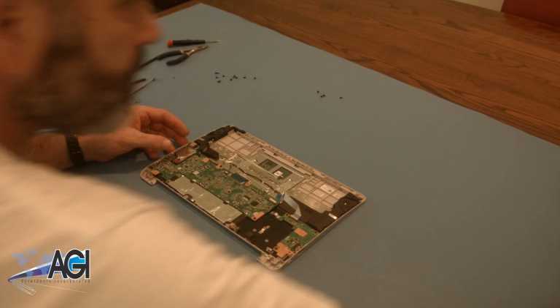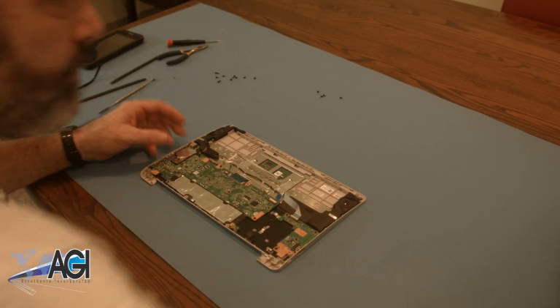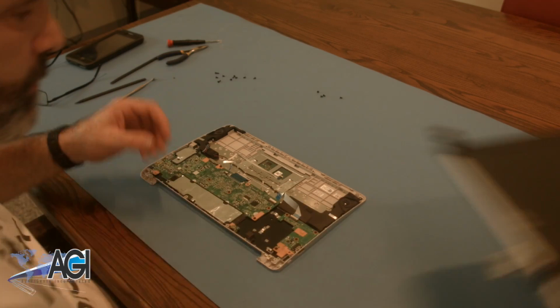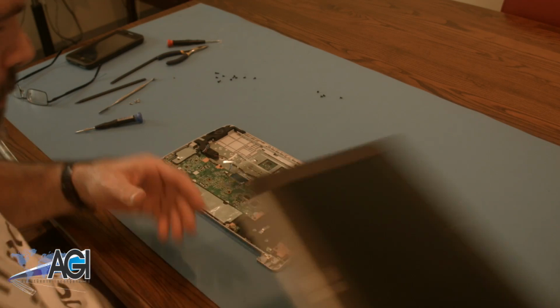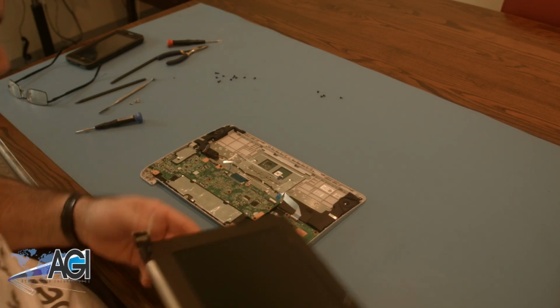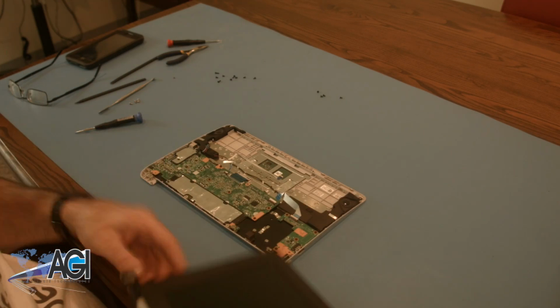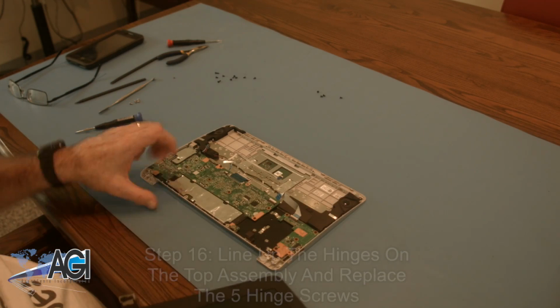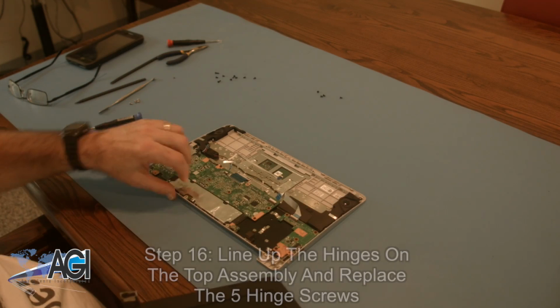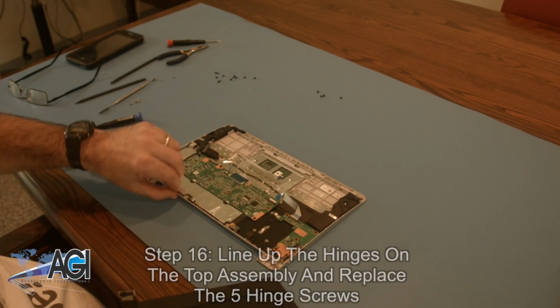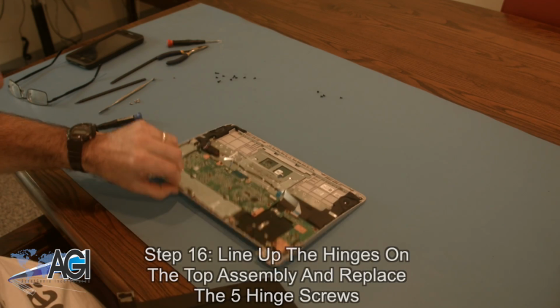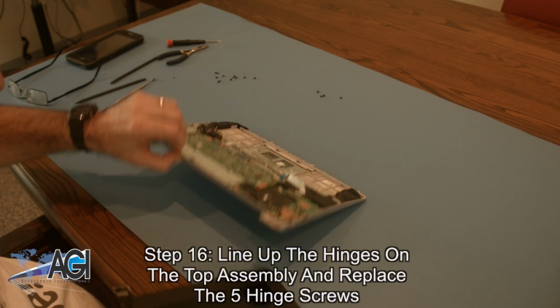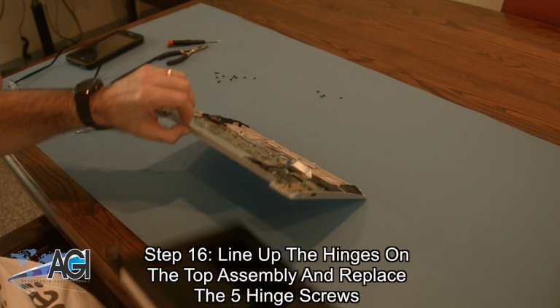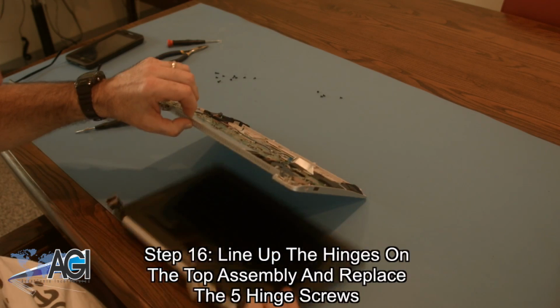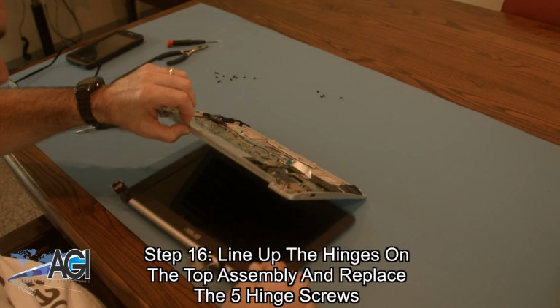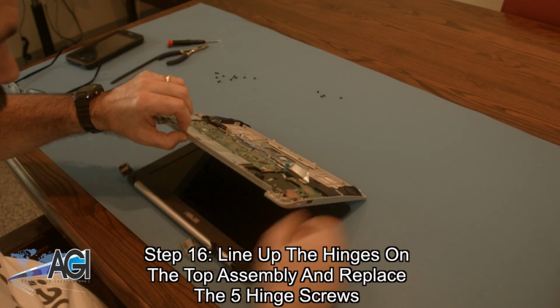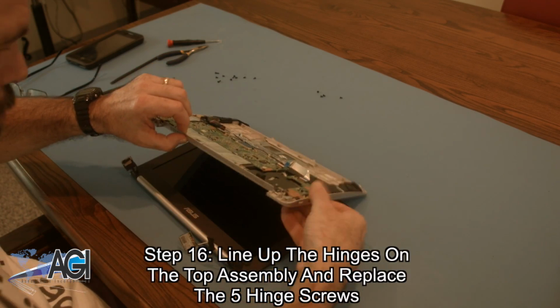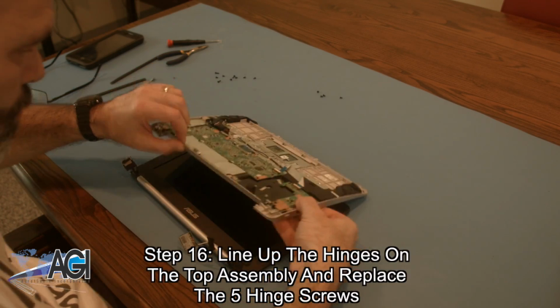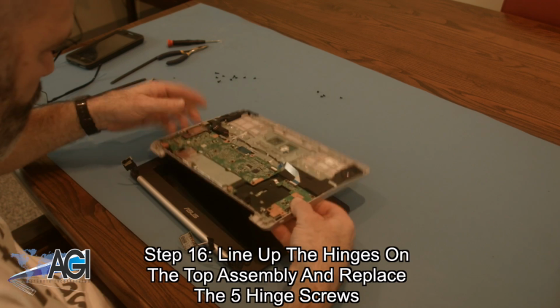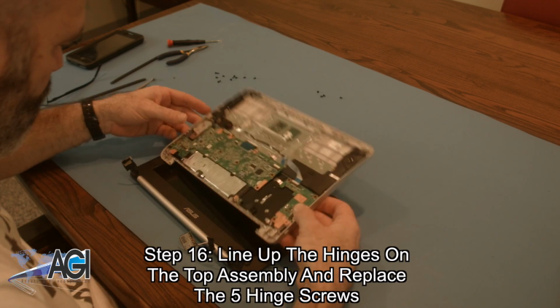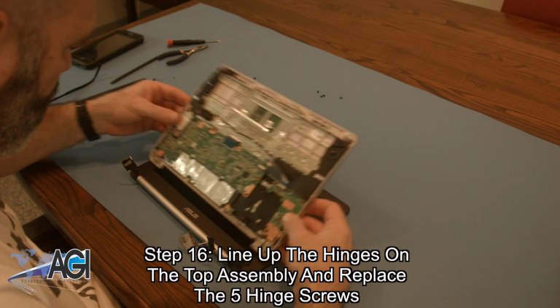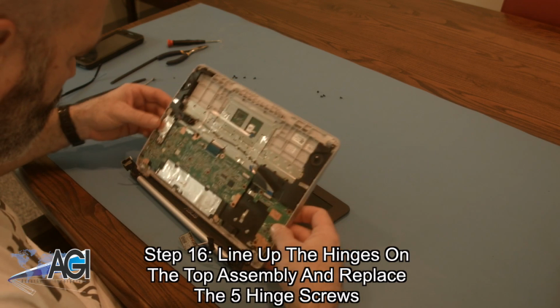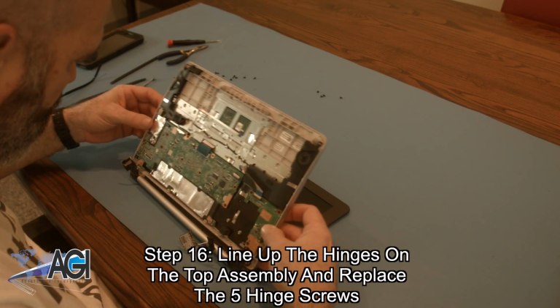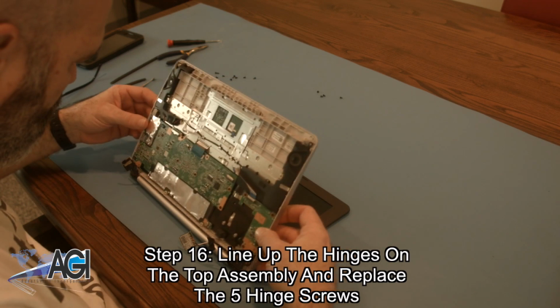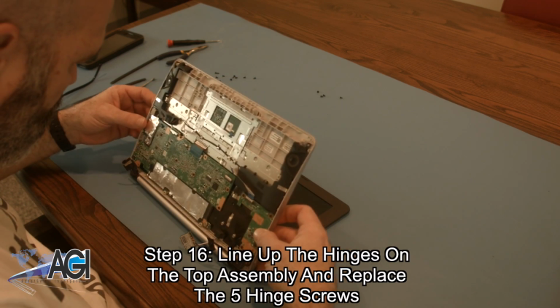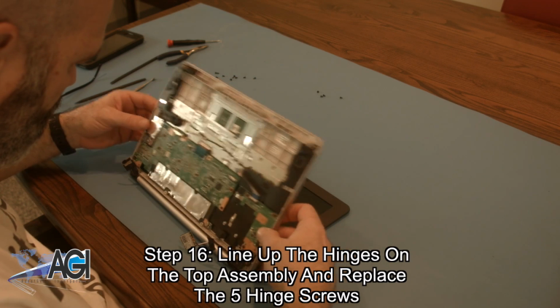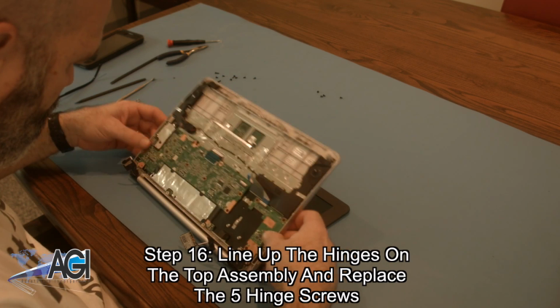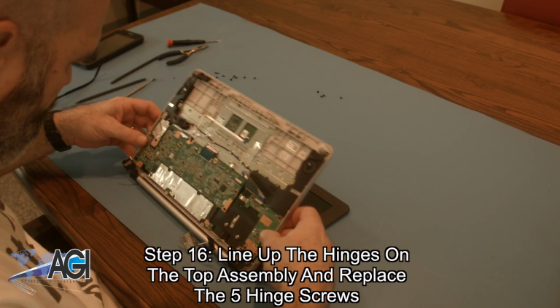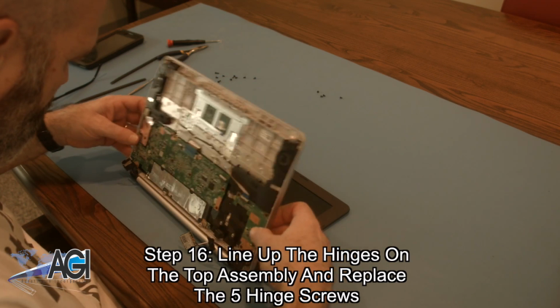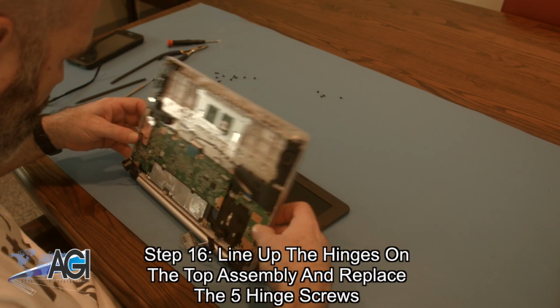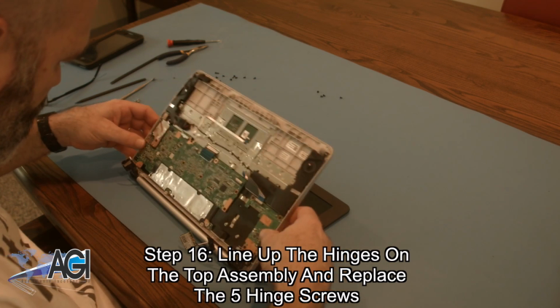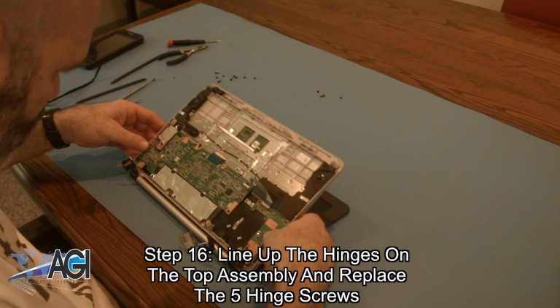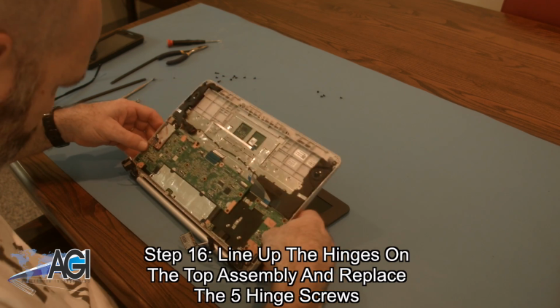Now, you will bring back the top assembly, line up the hinges, and replace the five hinge screws.